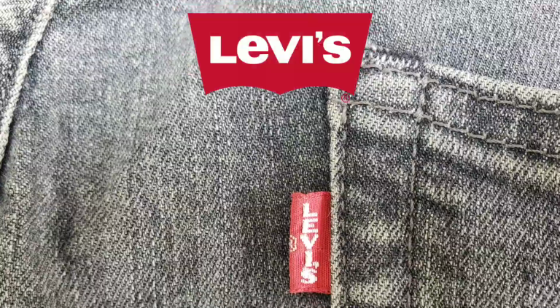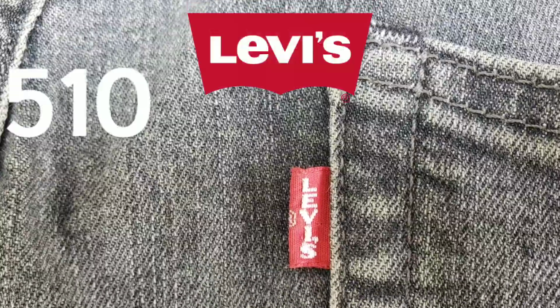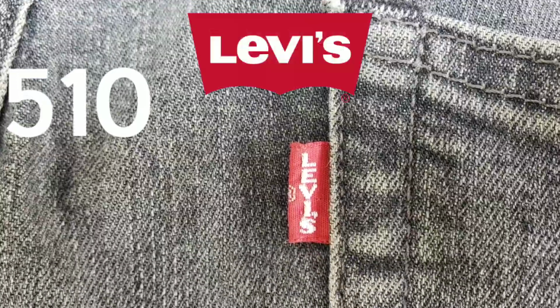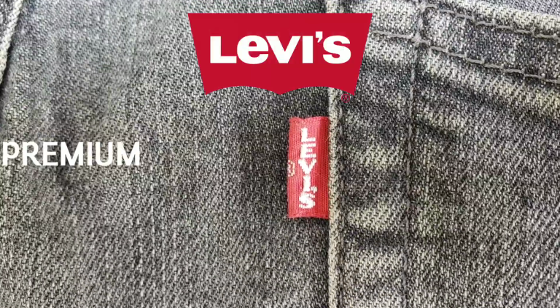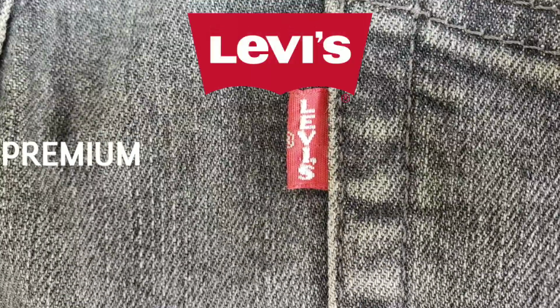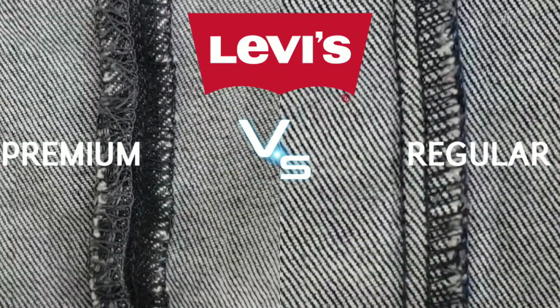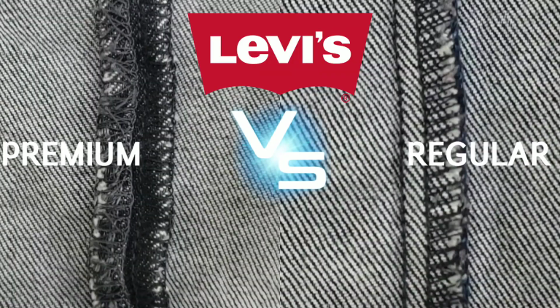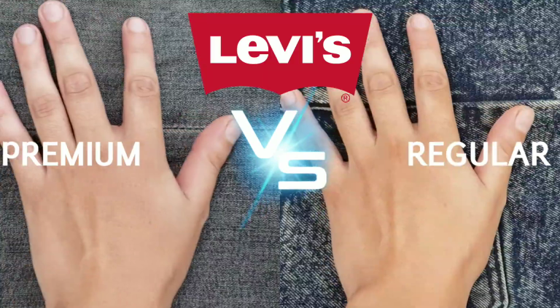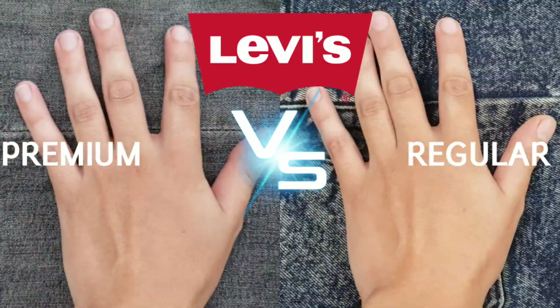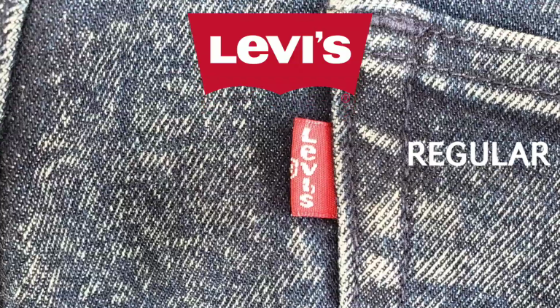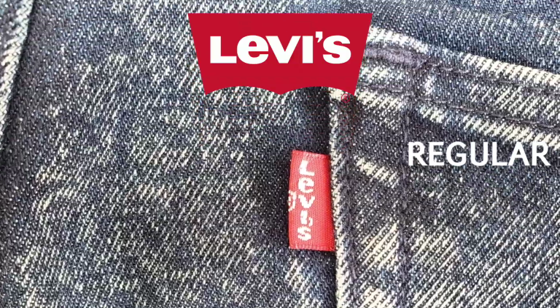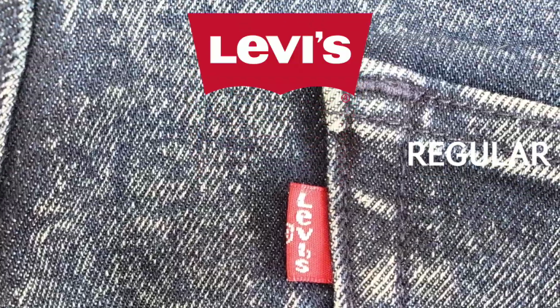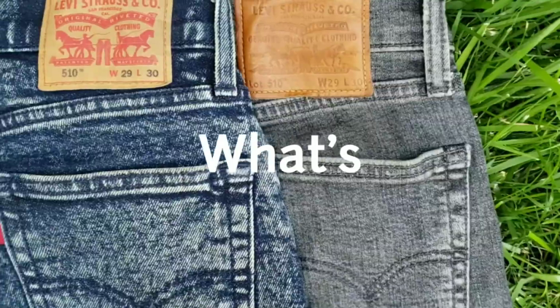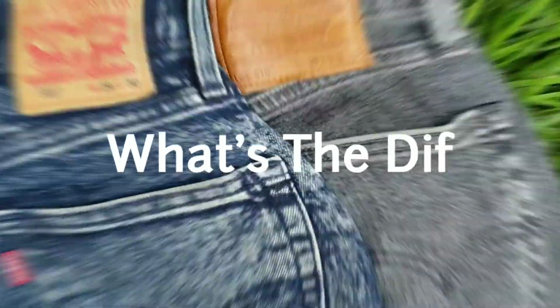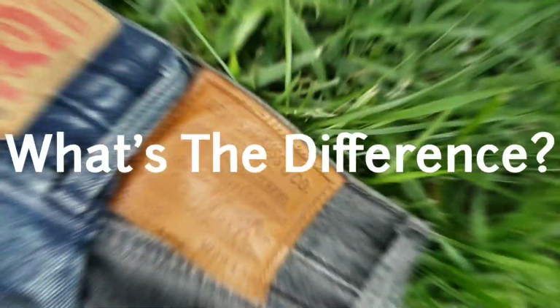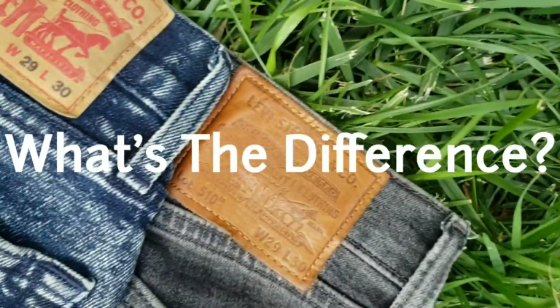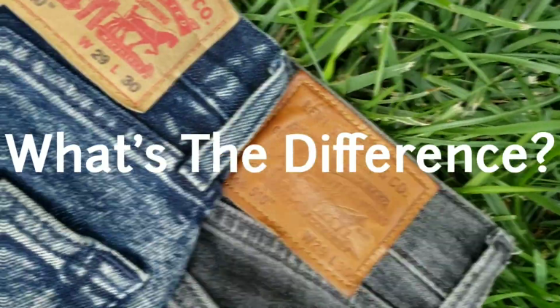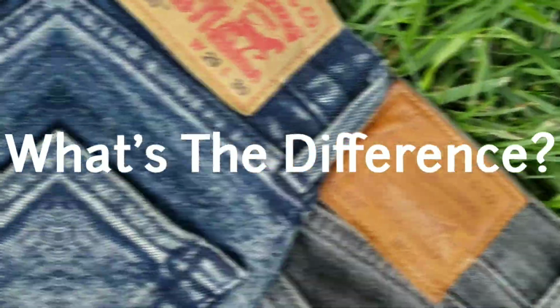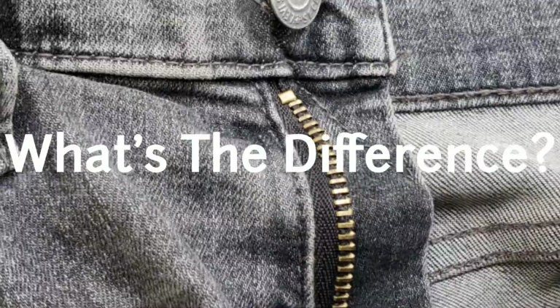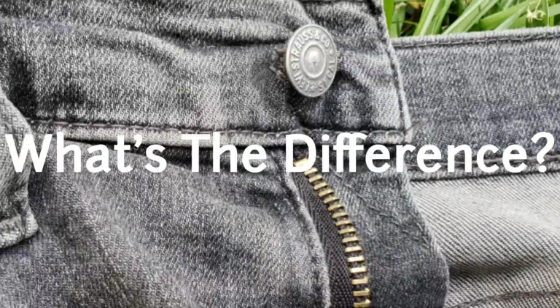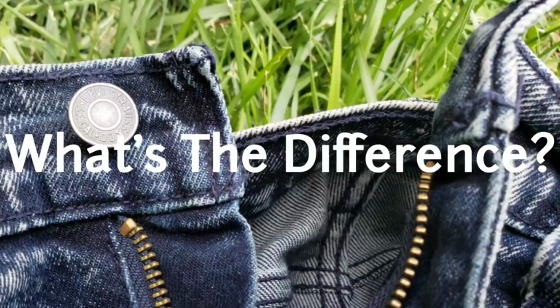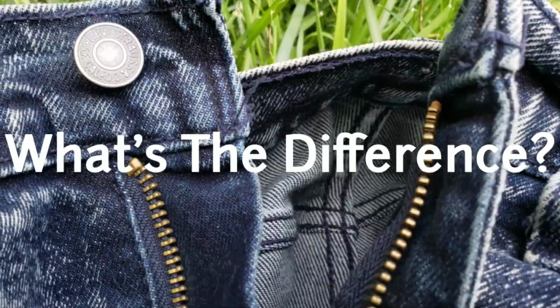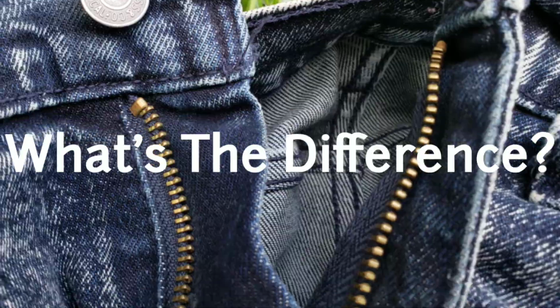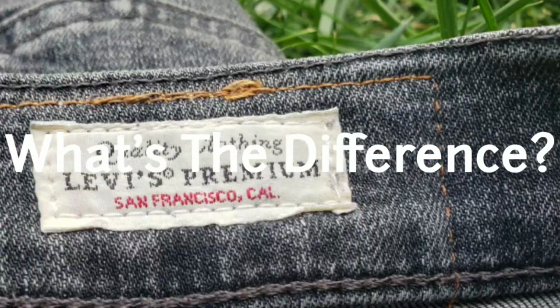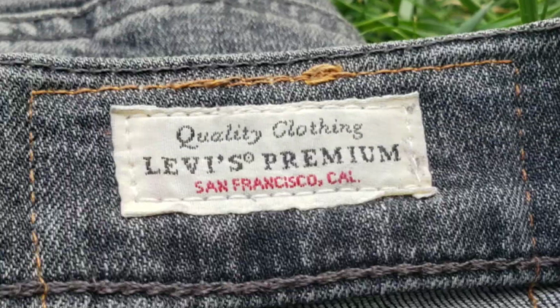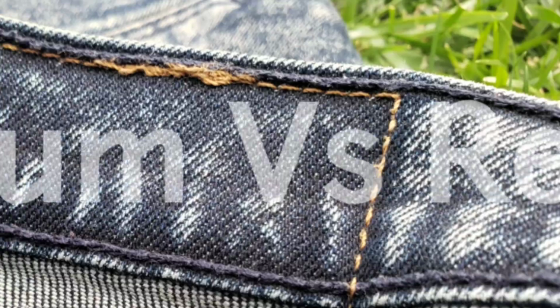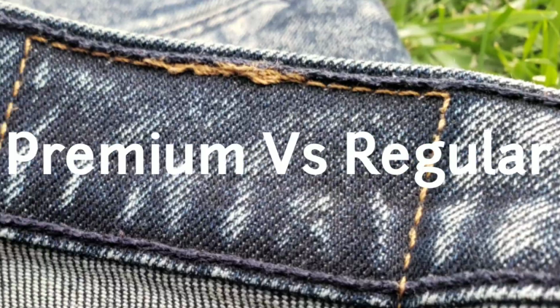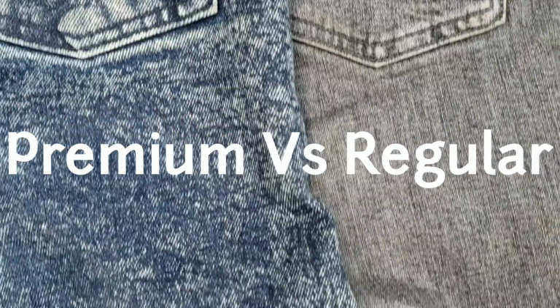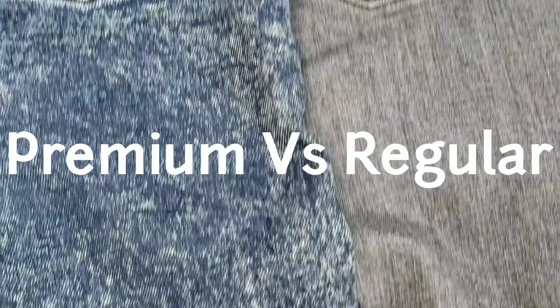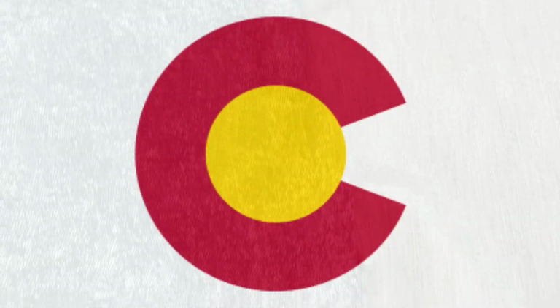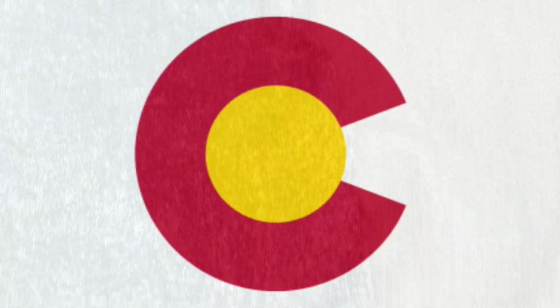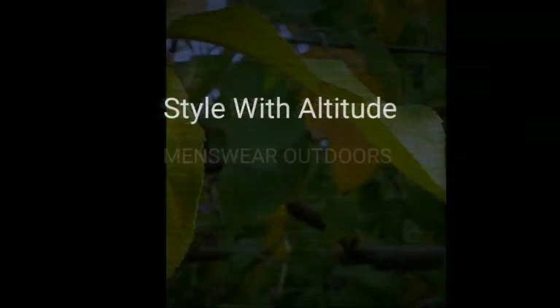Levi's 510 premium versus Levi's 510 regular — what's the difference between the Levi's premium line and the regular line? Let's find out starting right now.